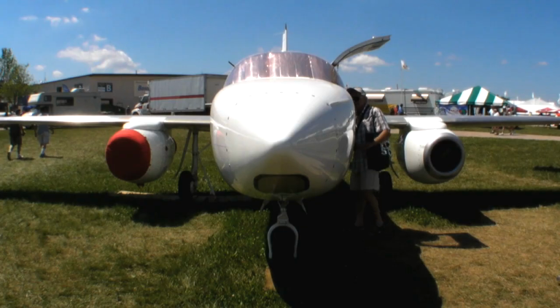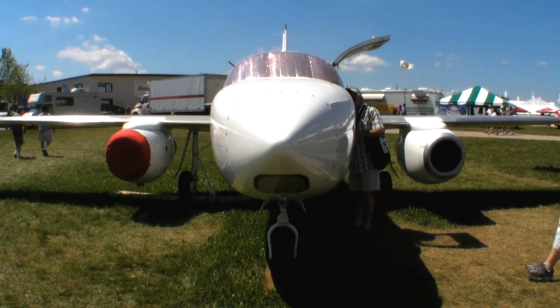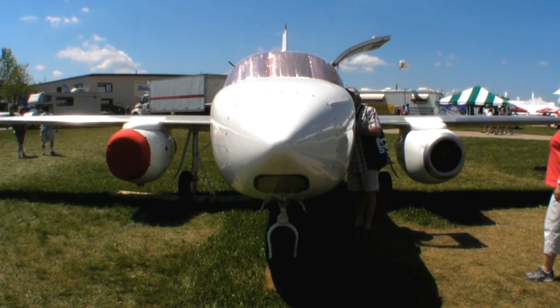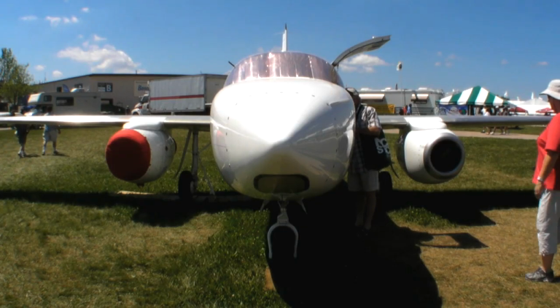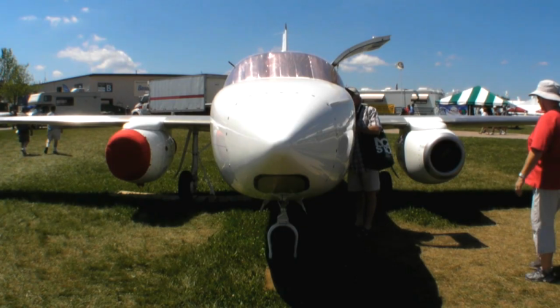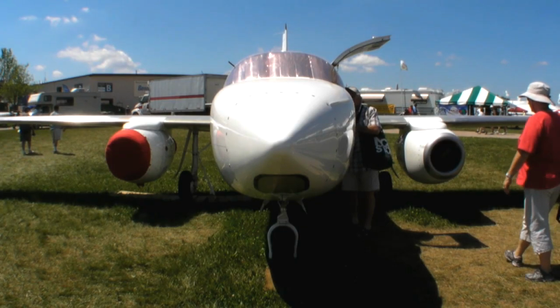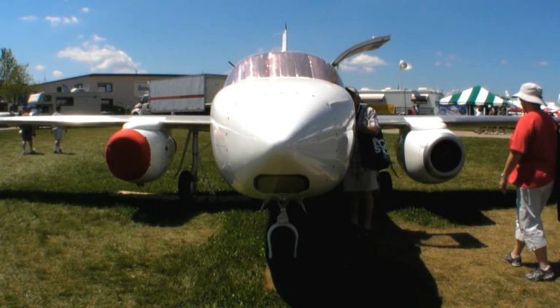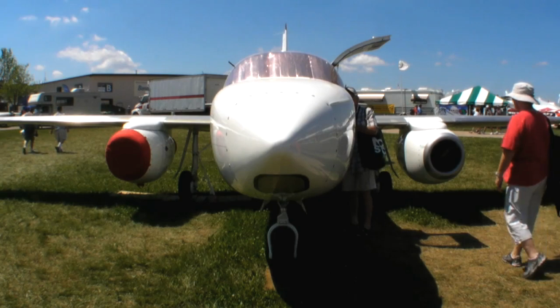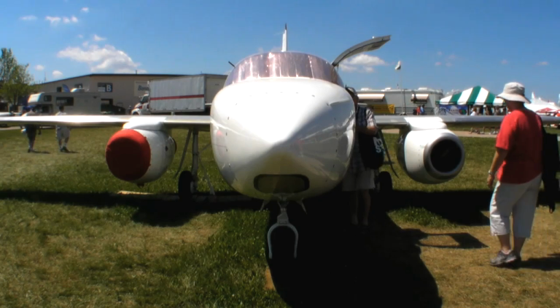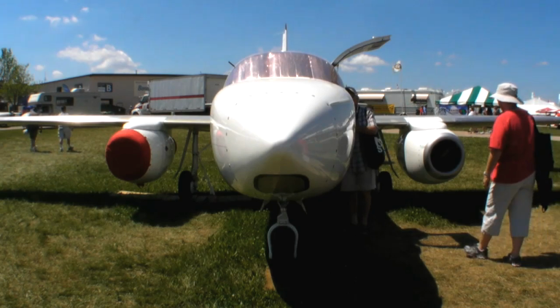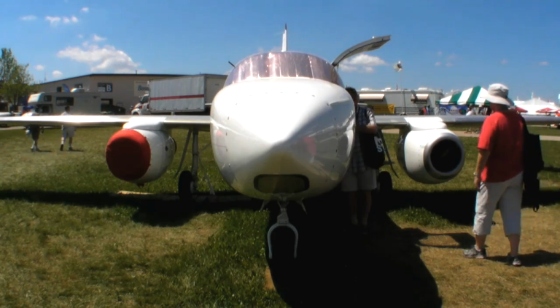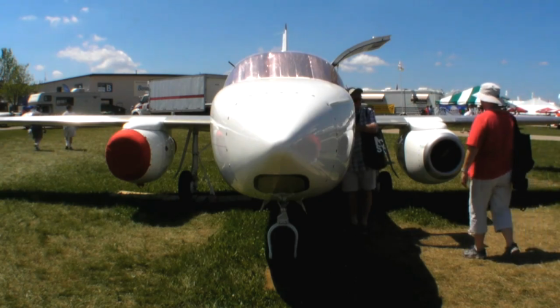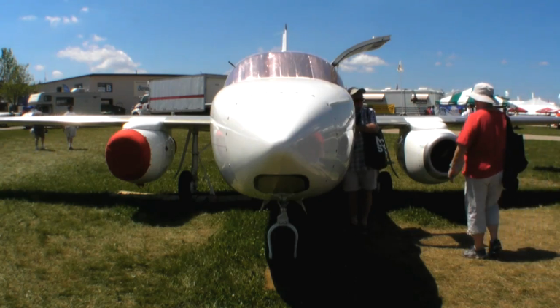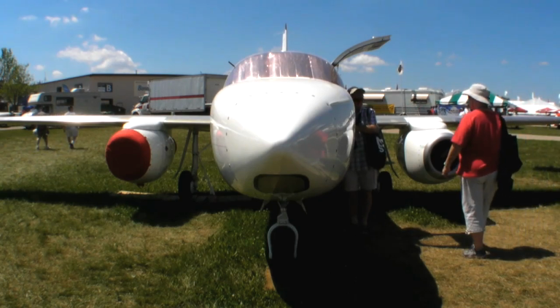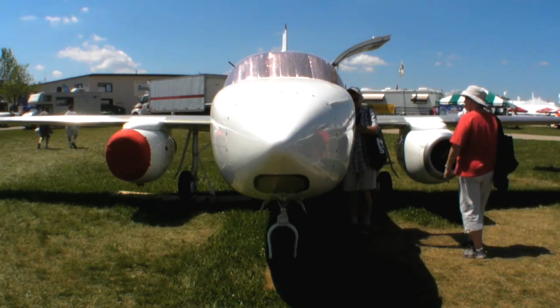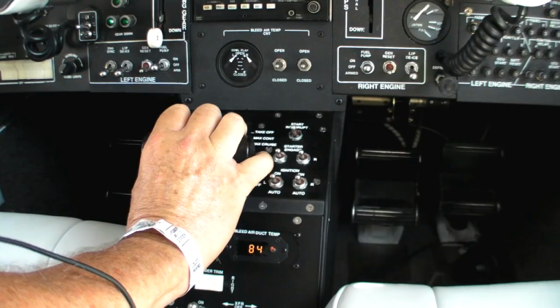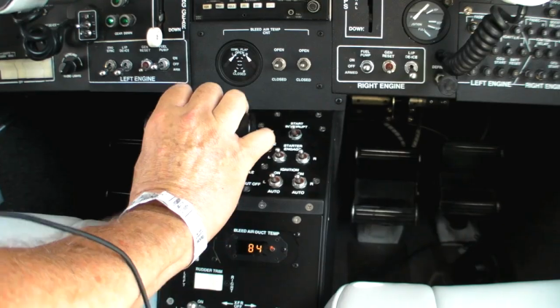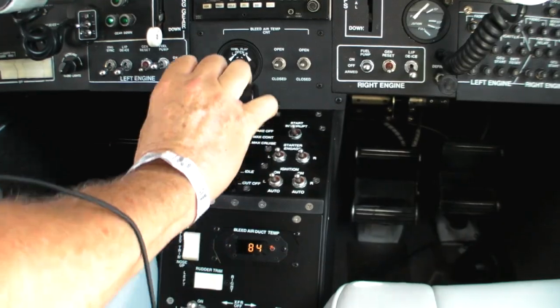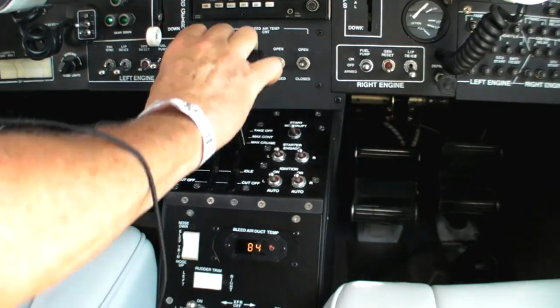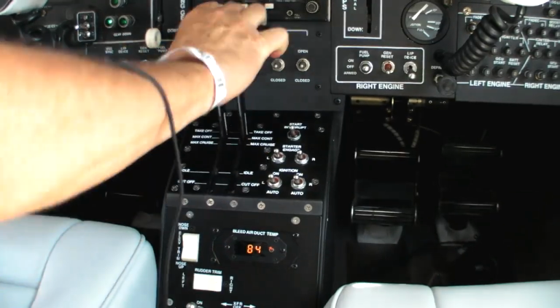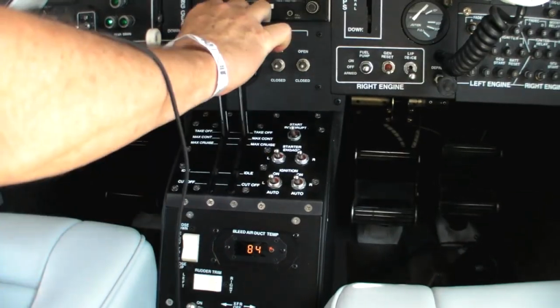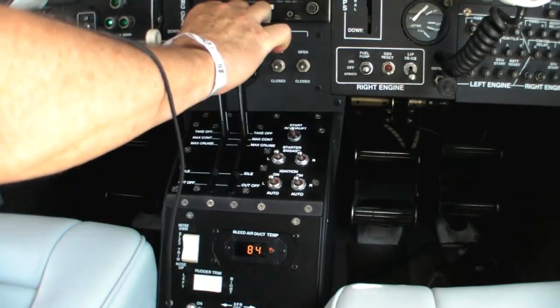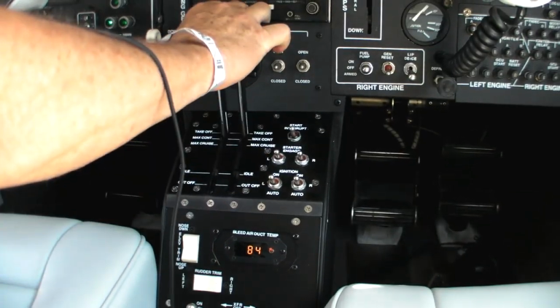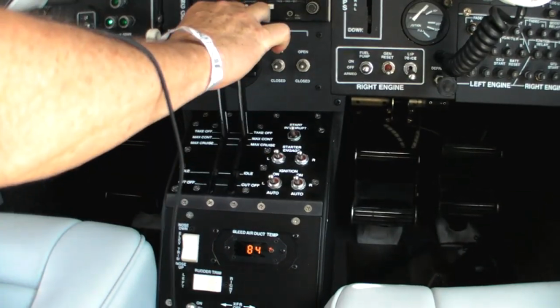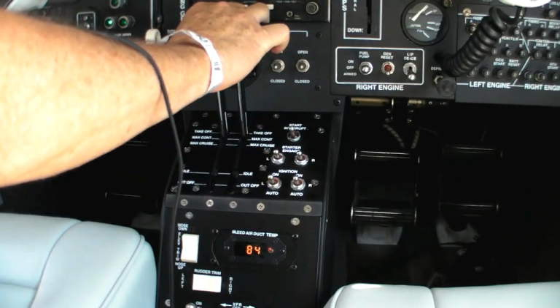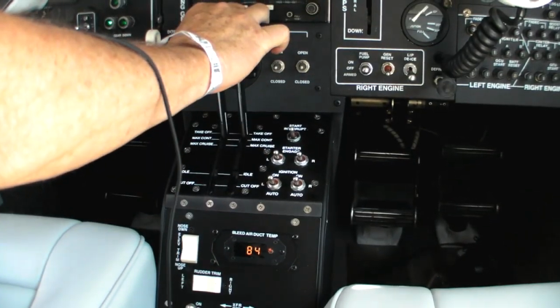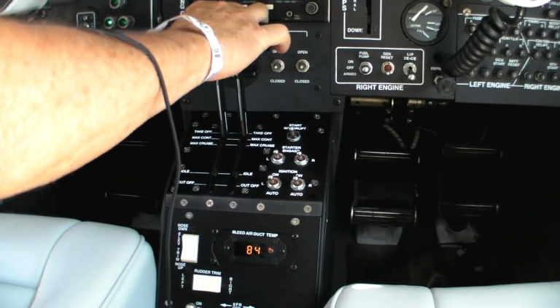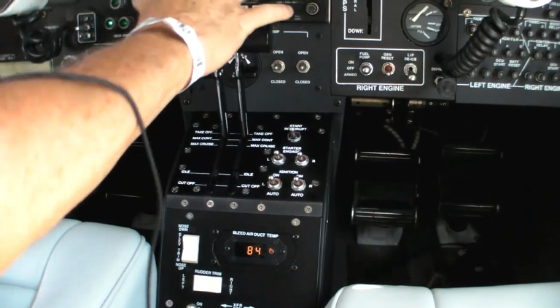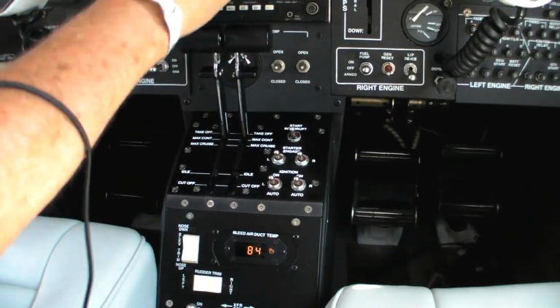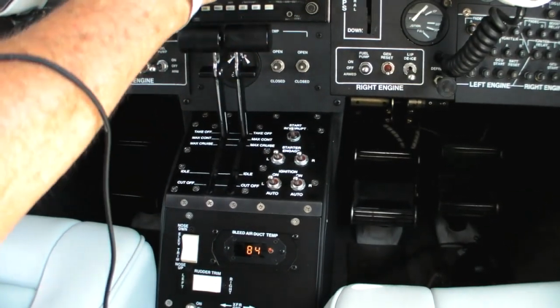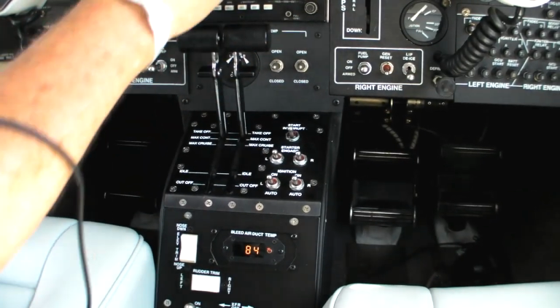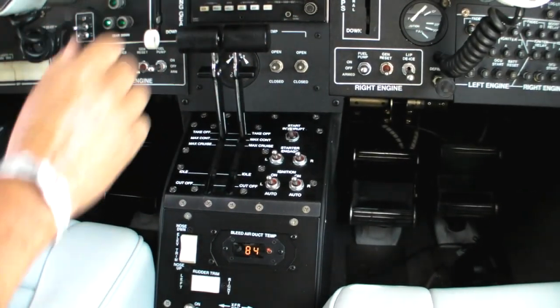They're FADEC engines — full authority, digital, and control — the same engine that's used on the Cessna Mustang.